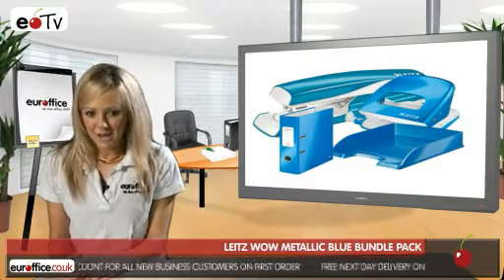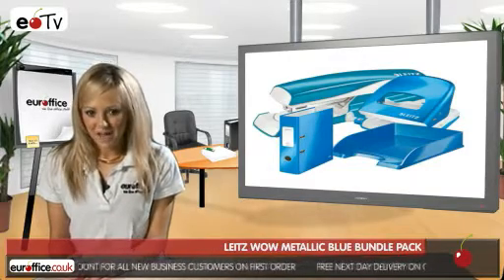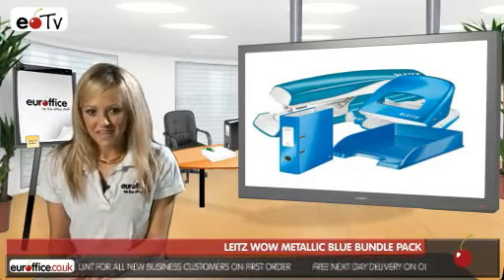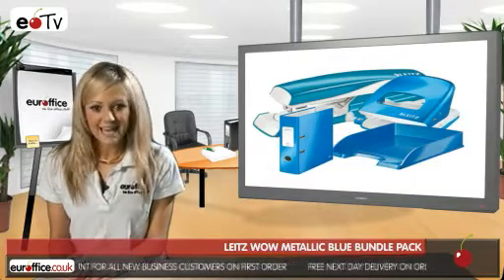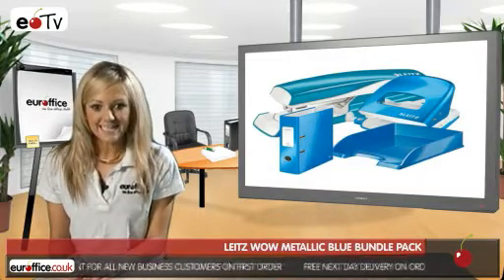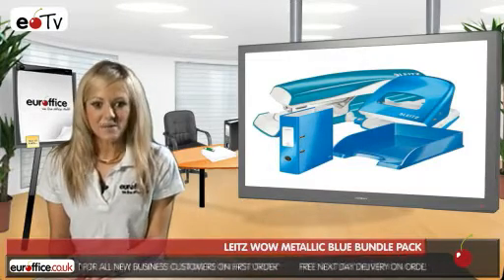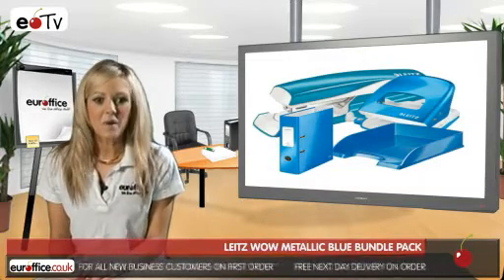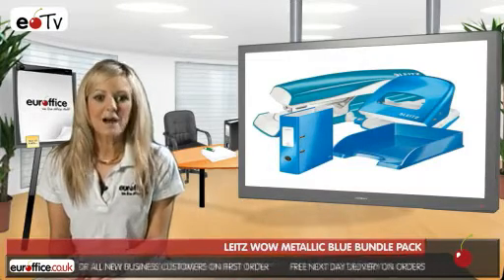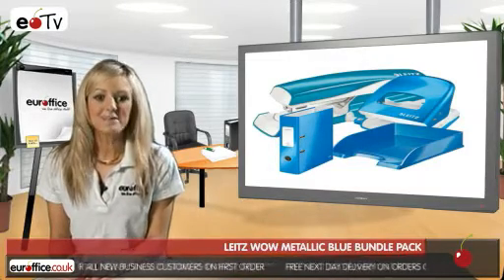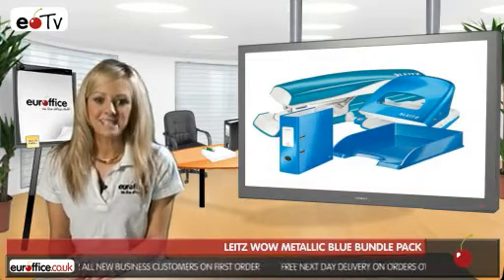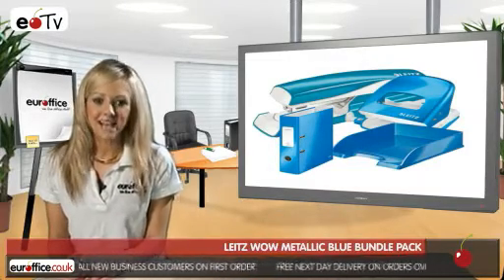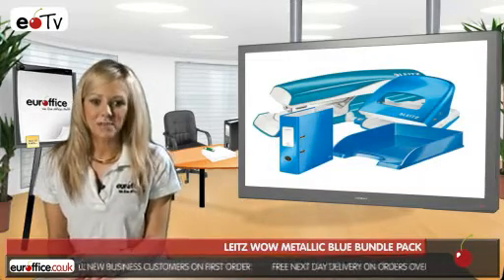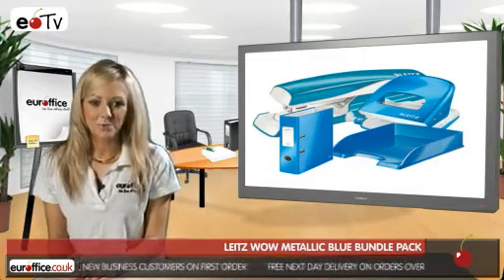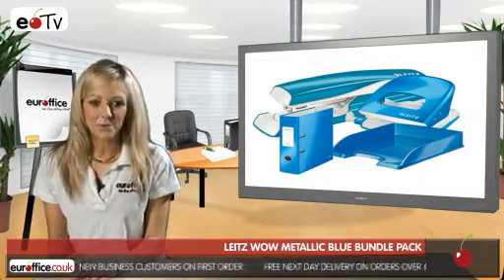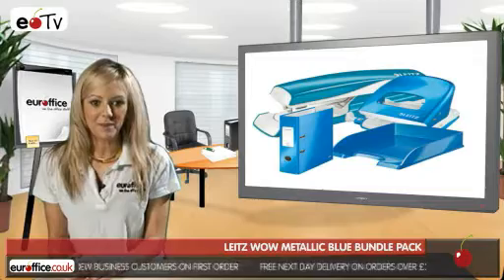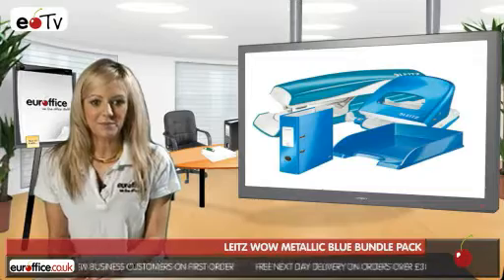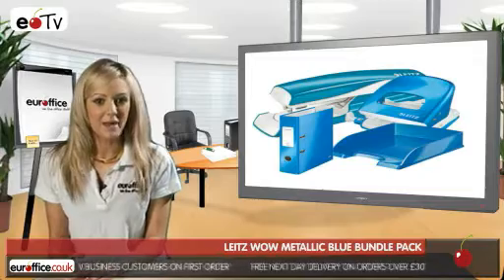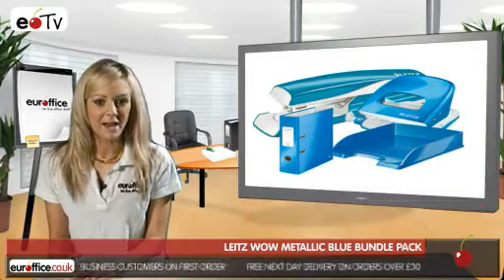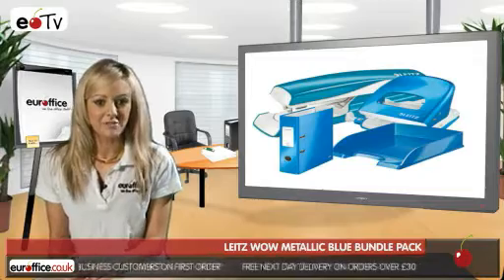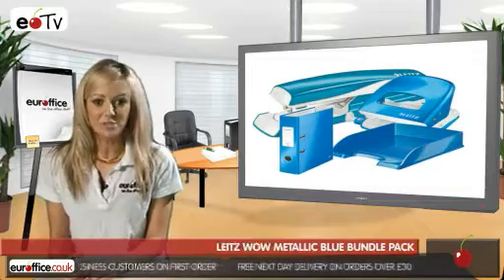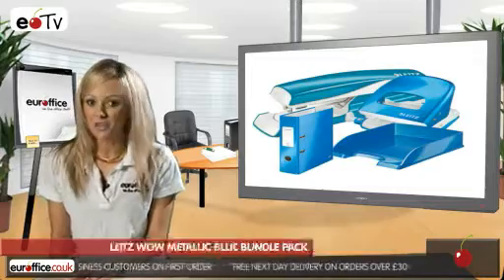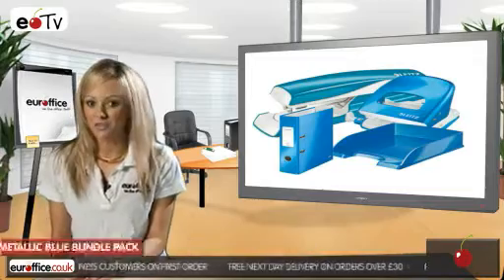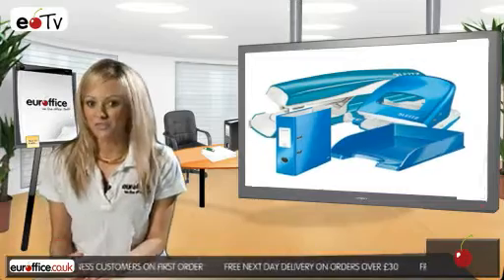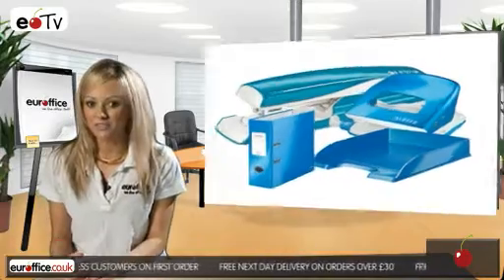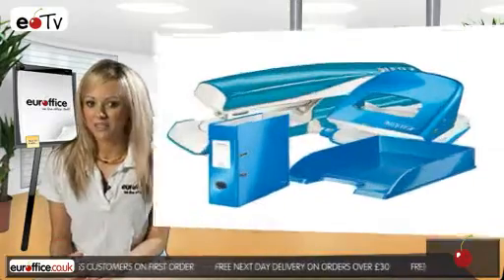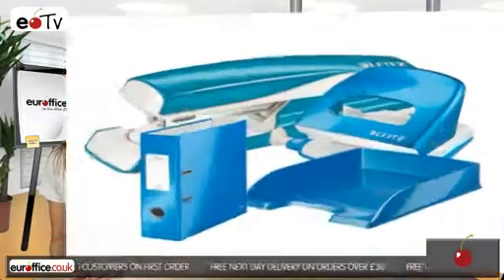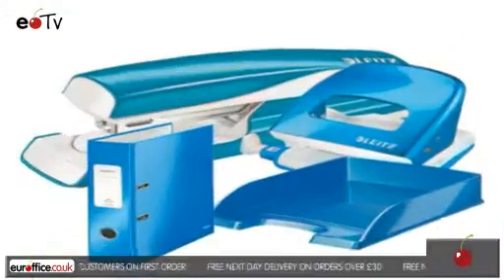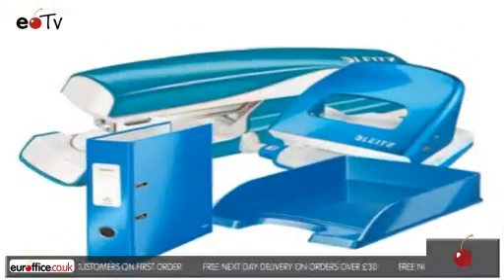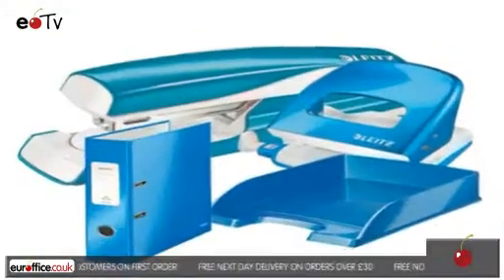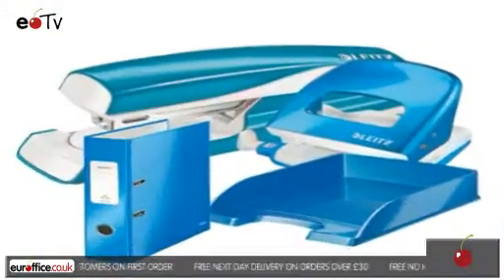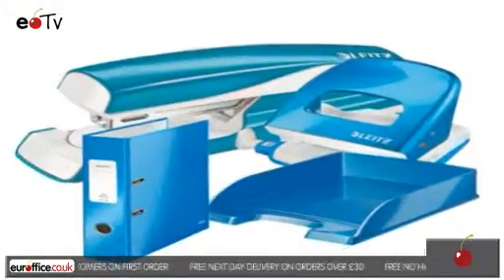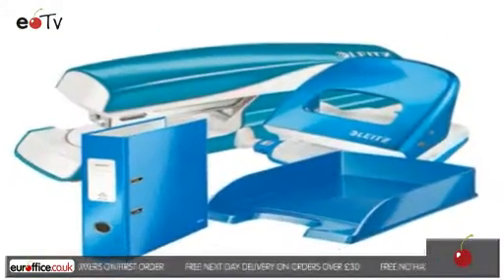Buy the Leitz WOW Metallic Blue Bundle Pack from EuroOffice — you won't be disappointed.